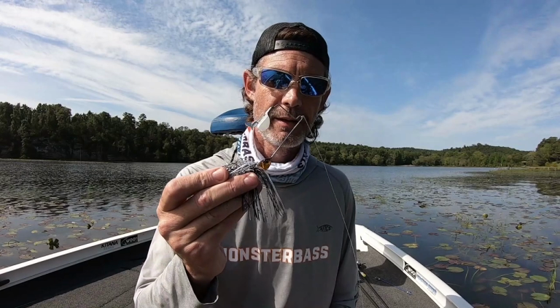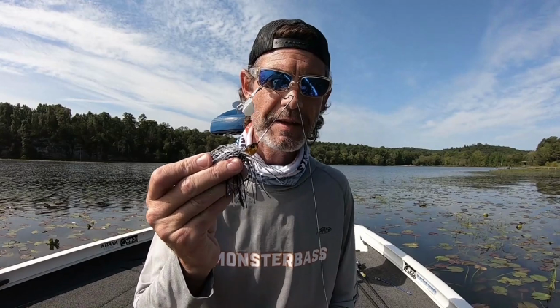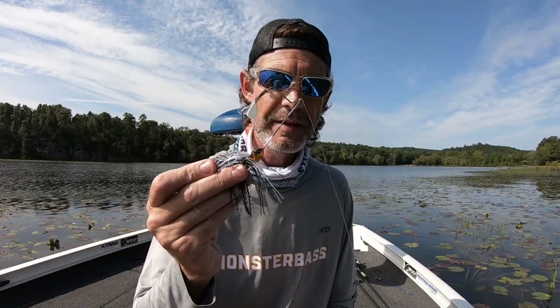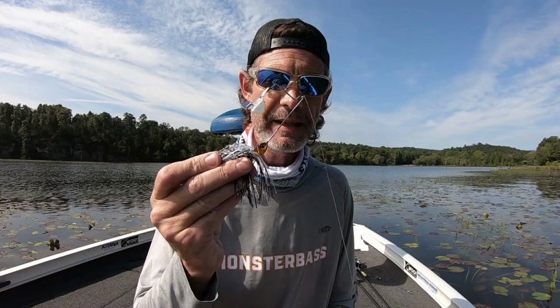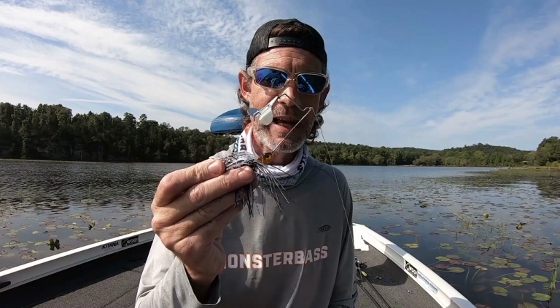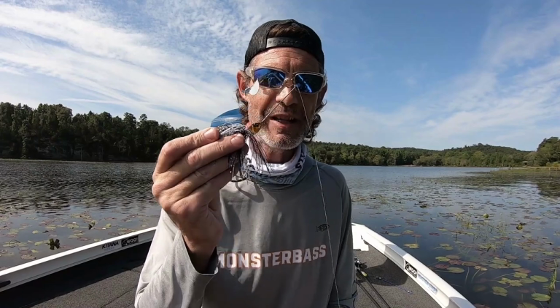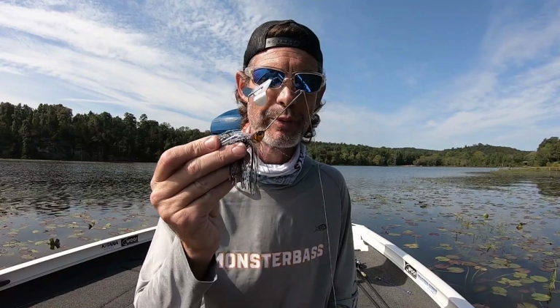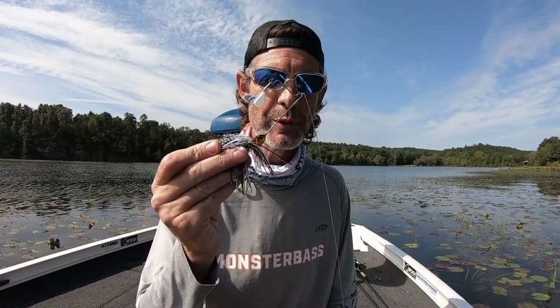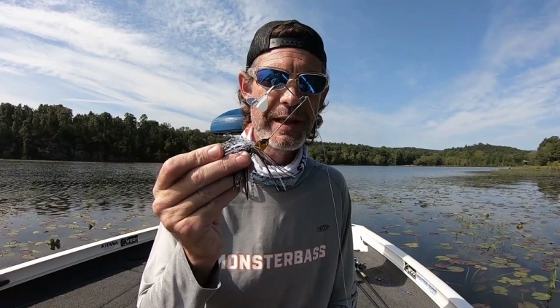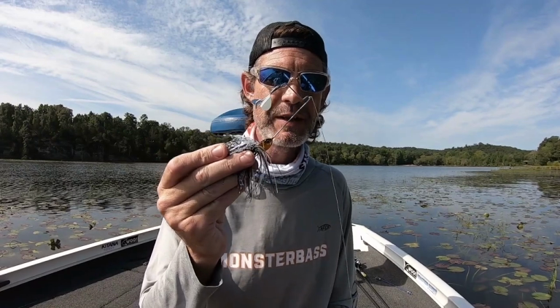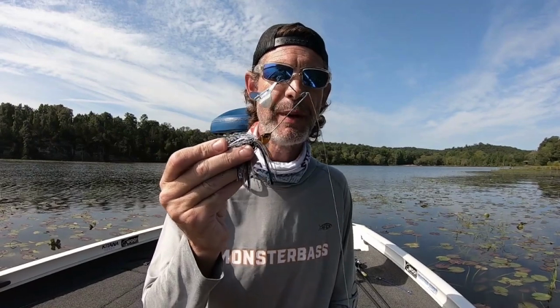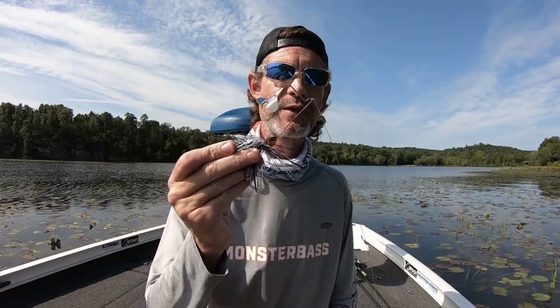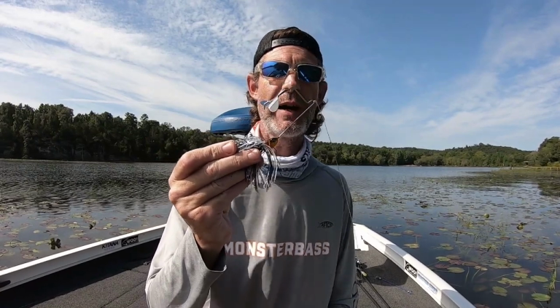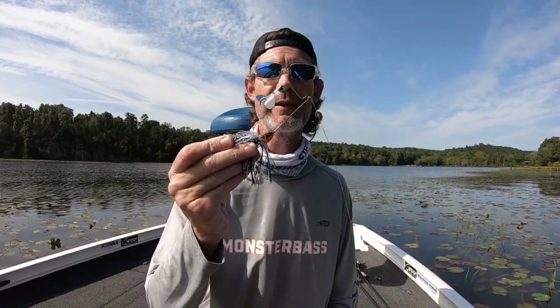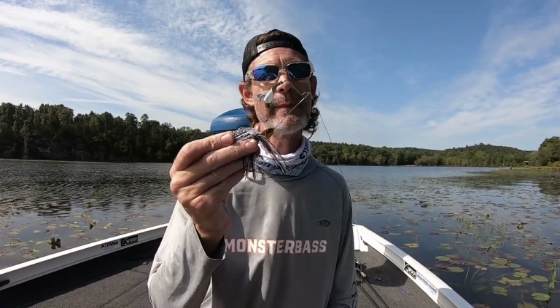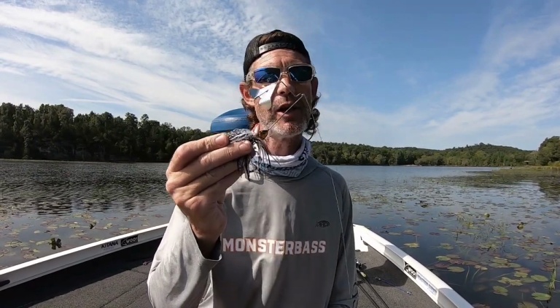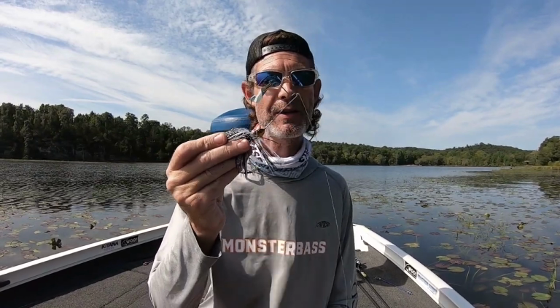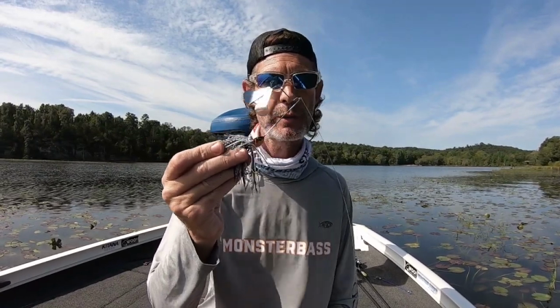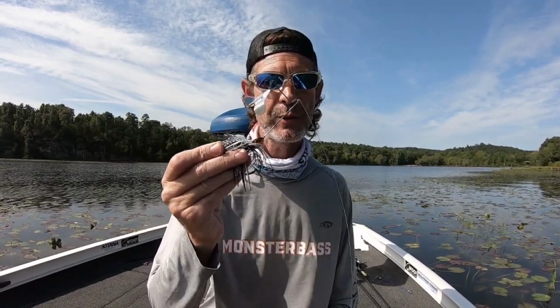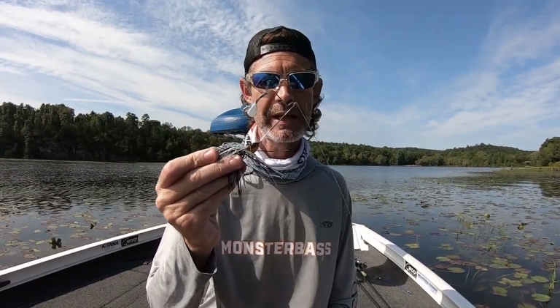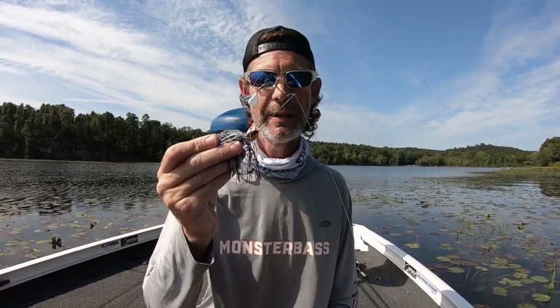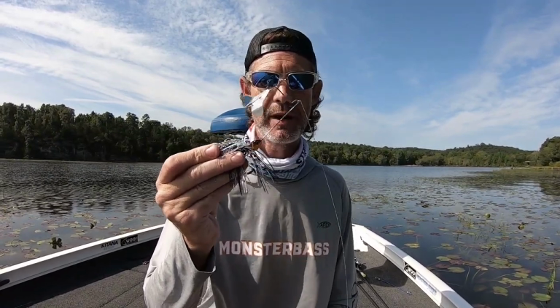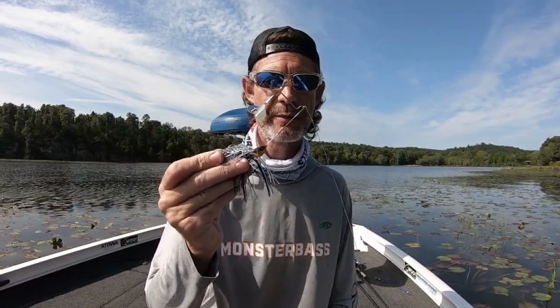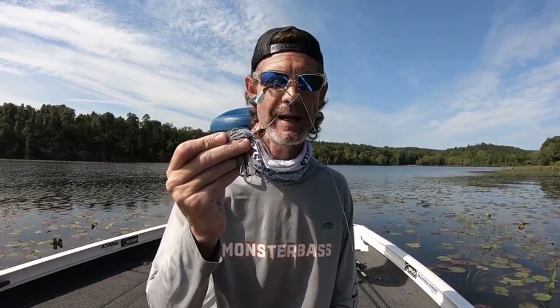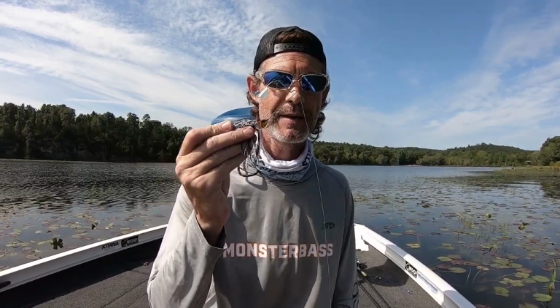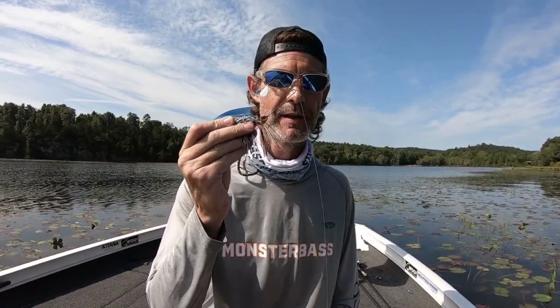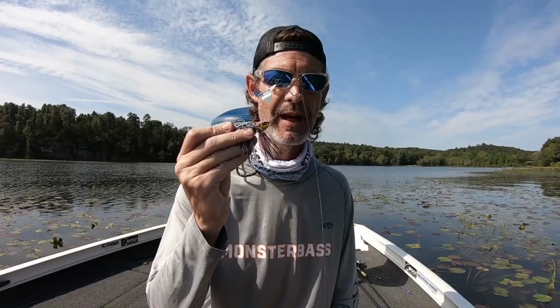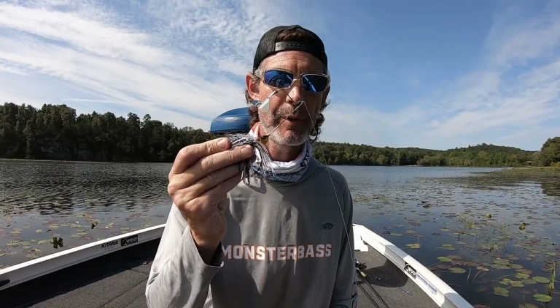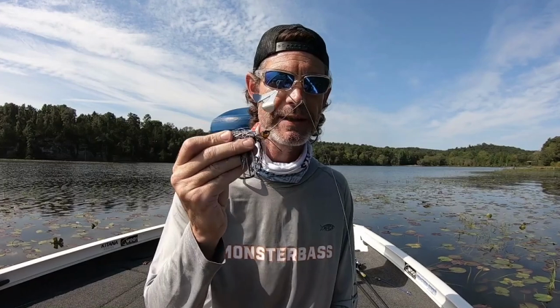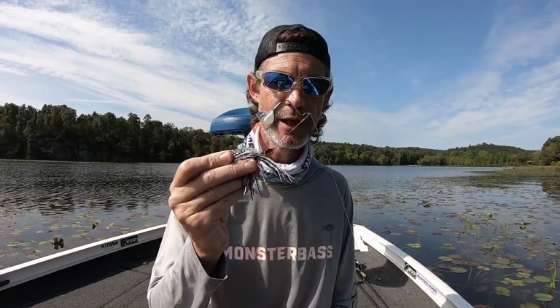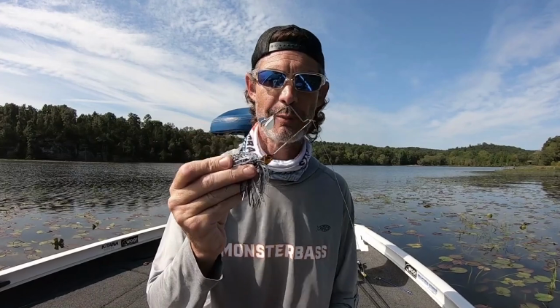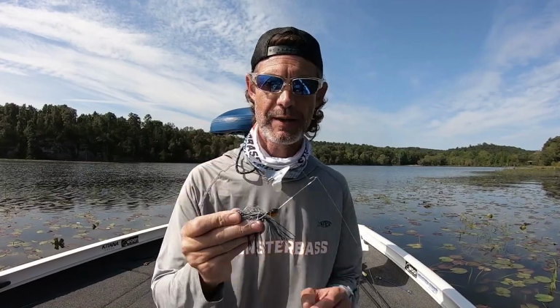This is the Excitebaits Pro Series Buzzfire that came in the August 2020 Monster Bass Topwater Takeover Box.